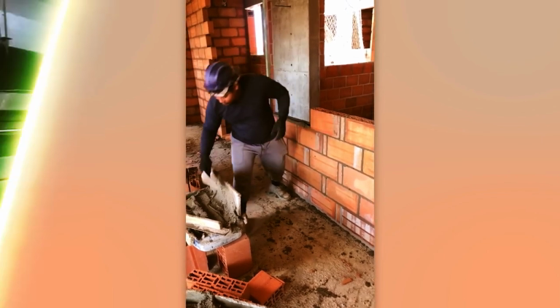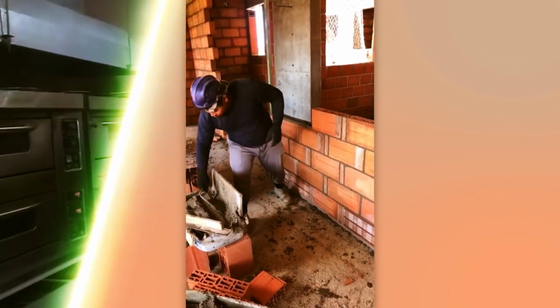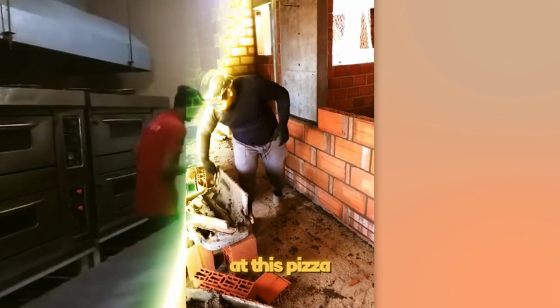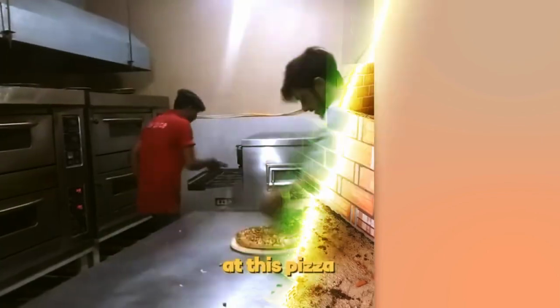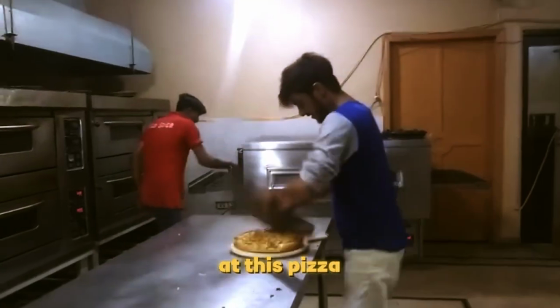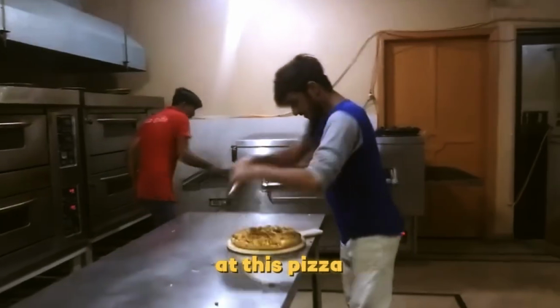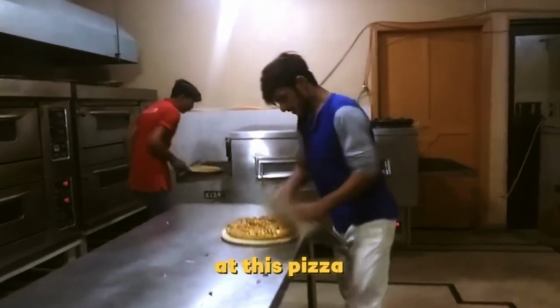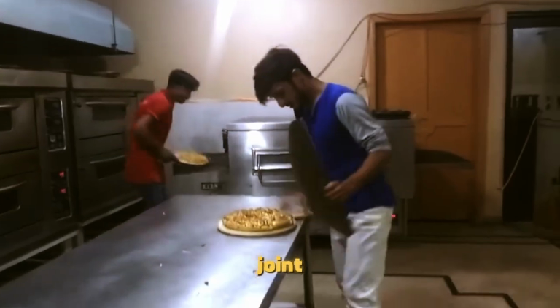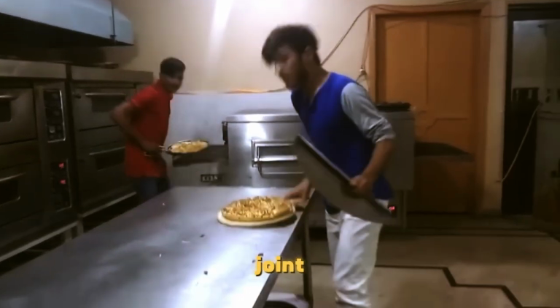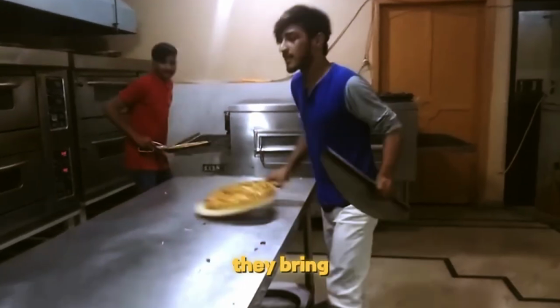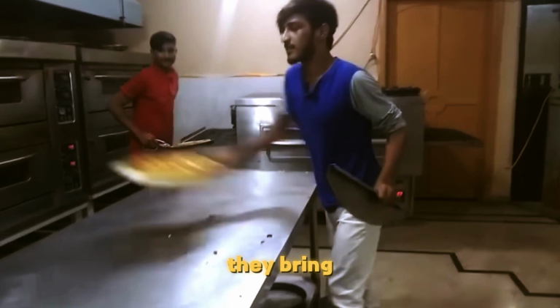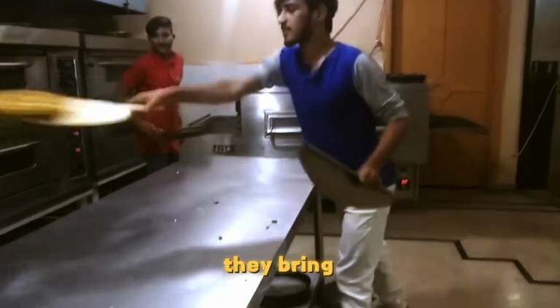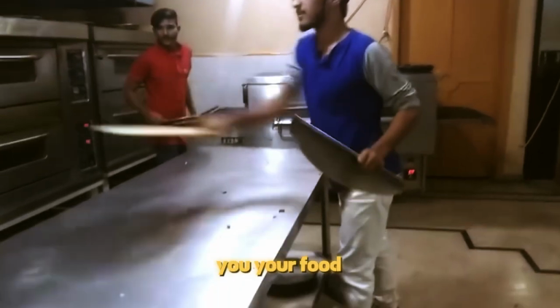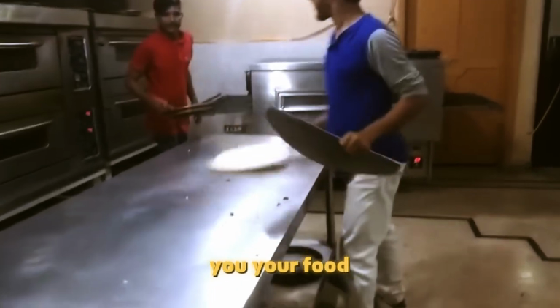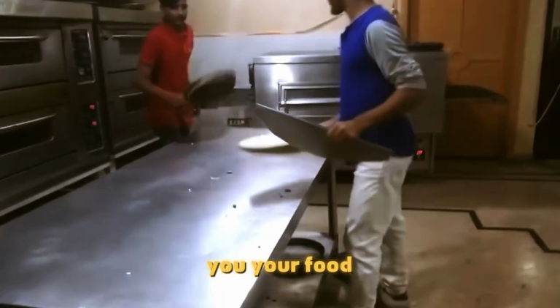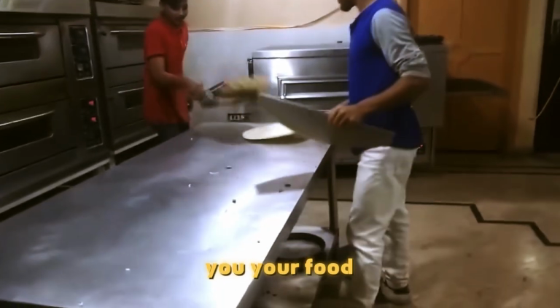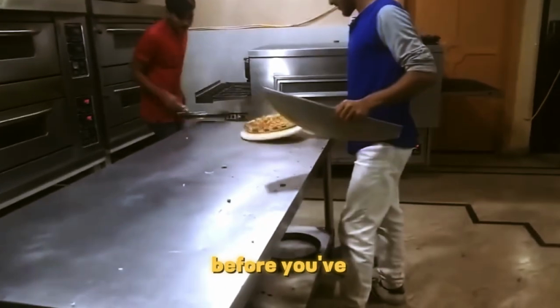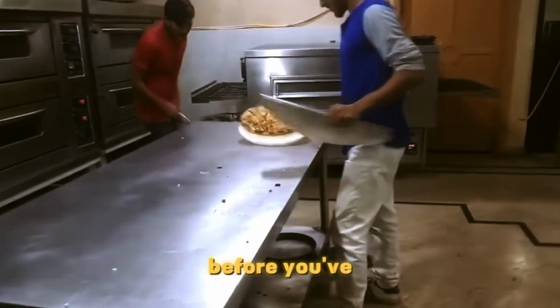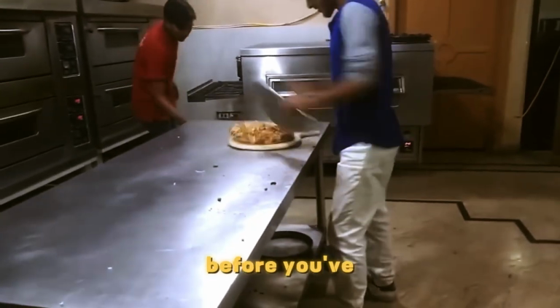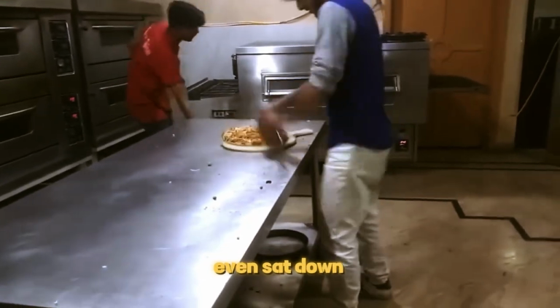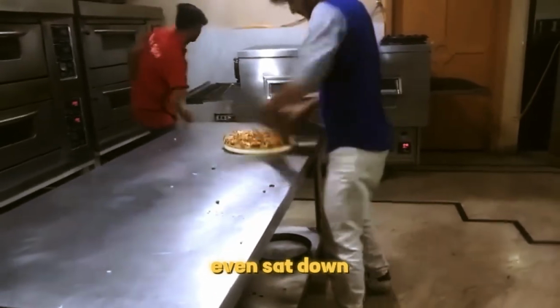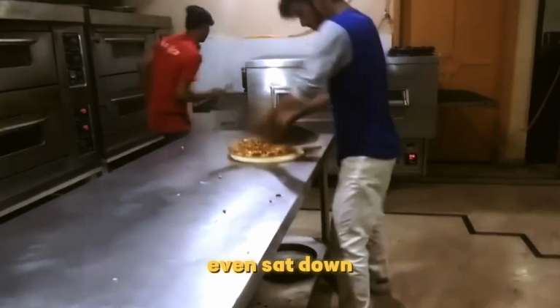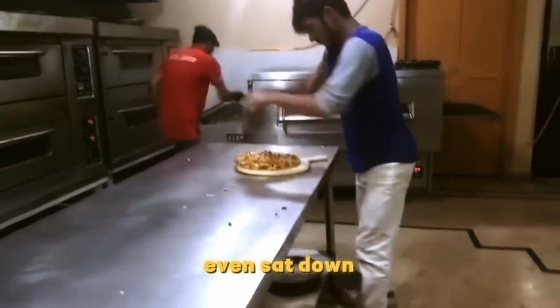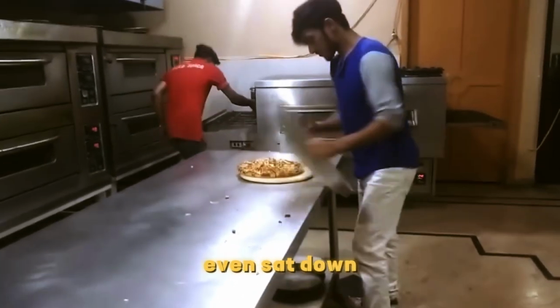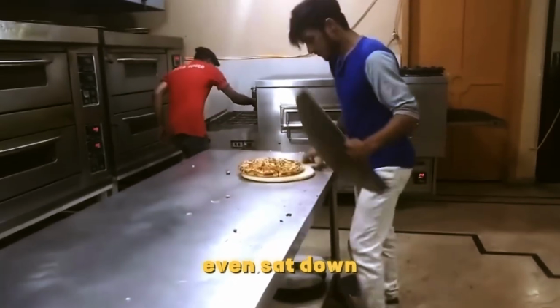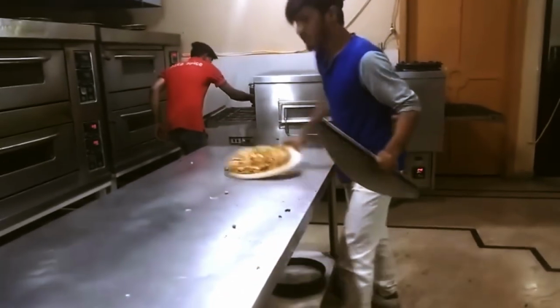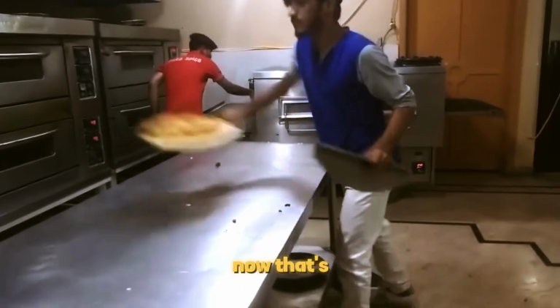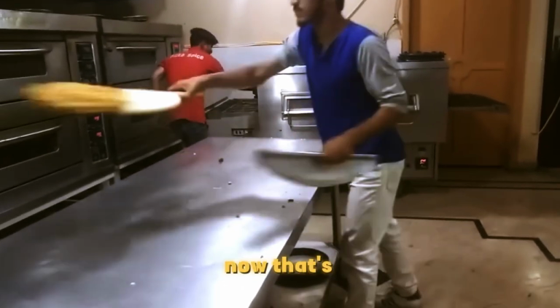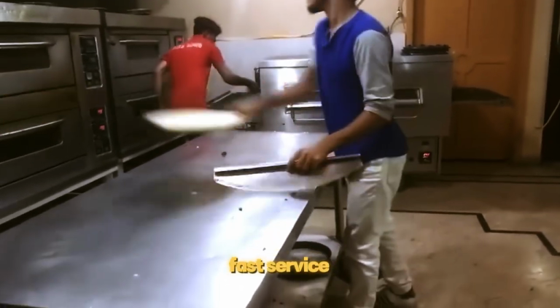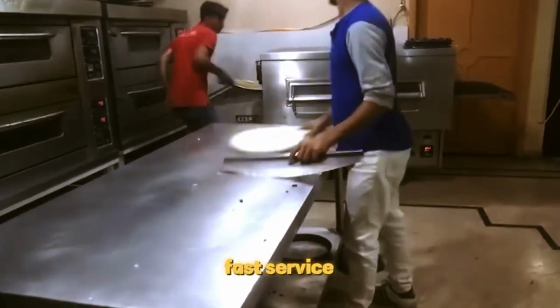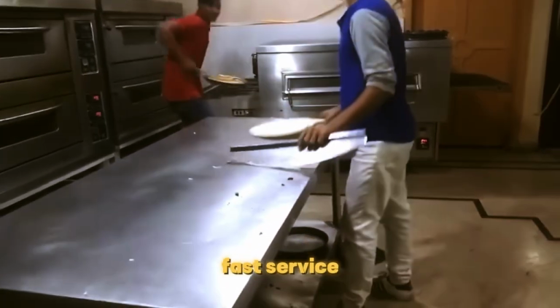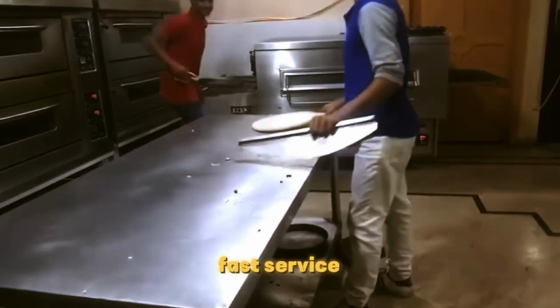At this pizza joint, they bring you your food before you've even sat down. Now that's fast service.